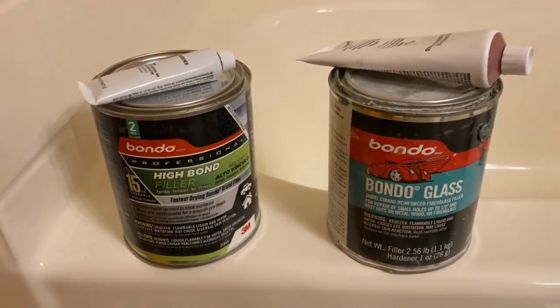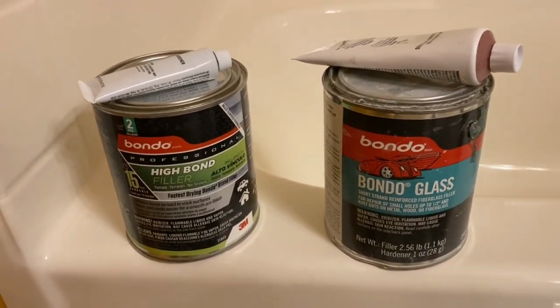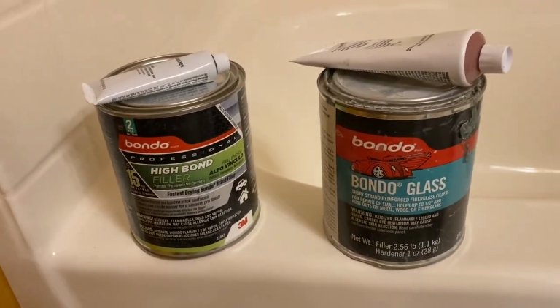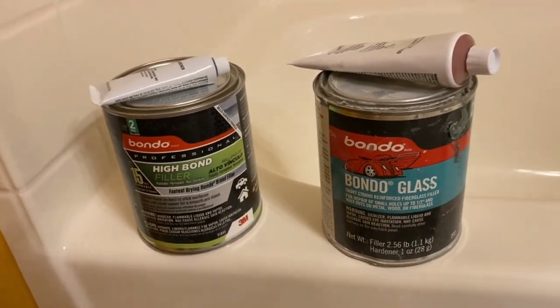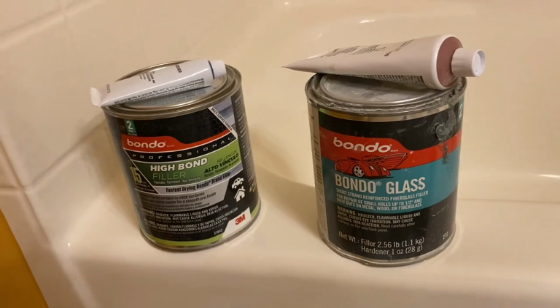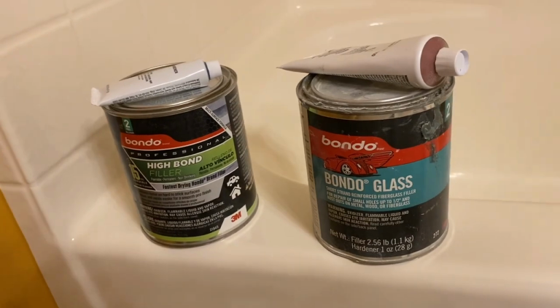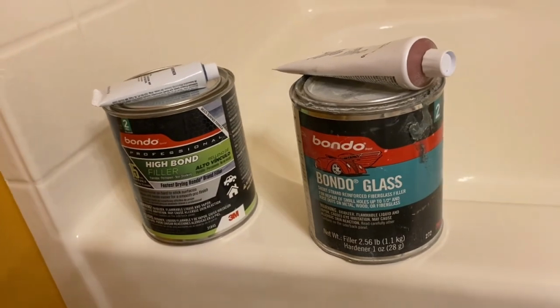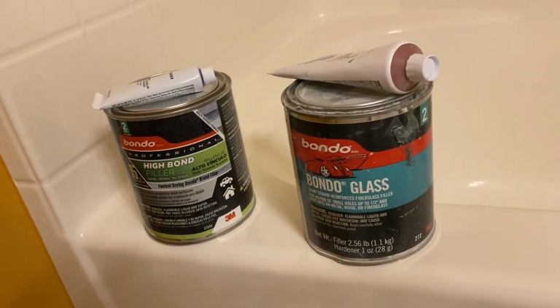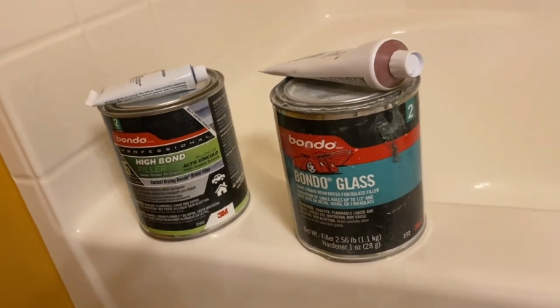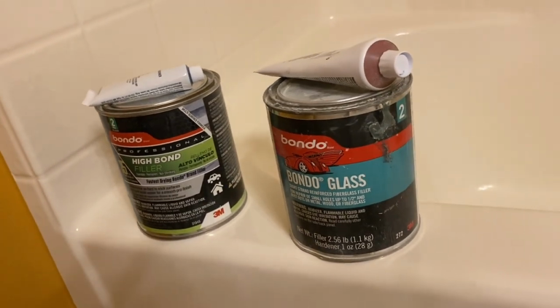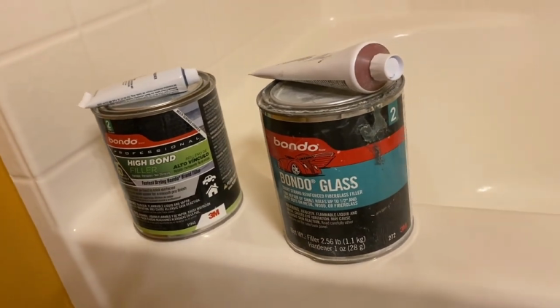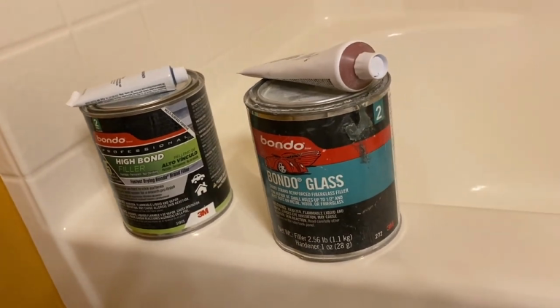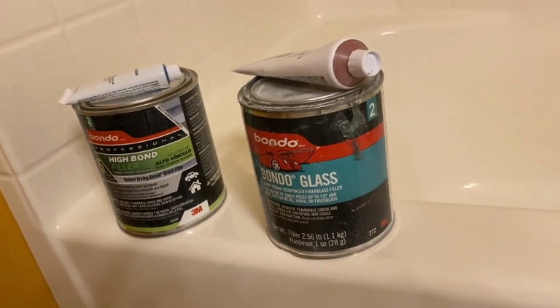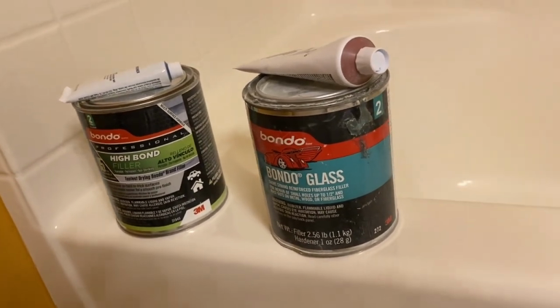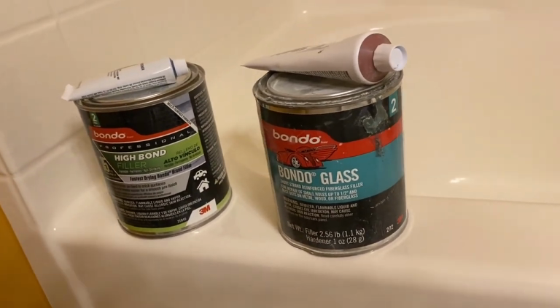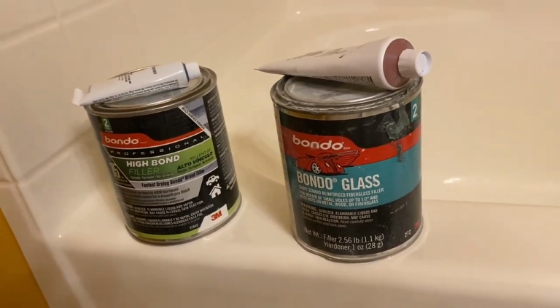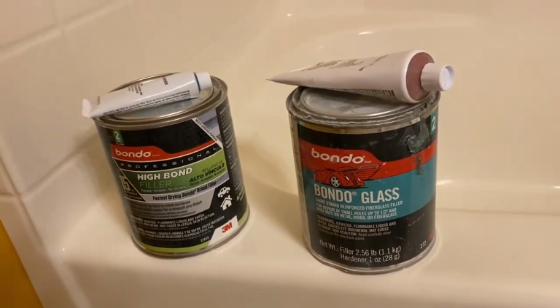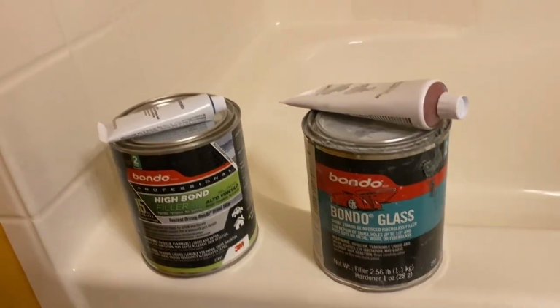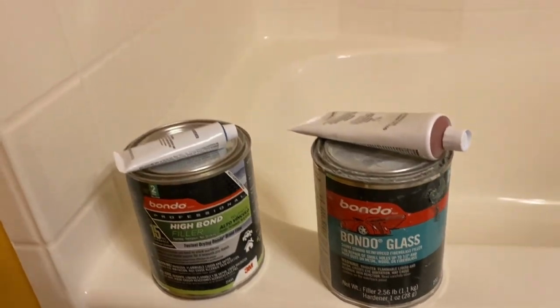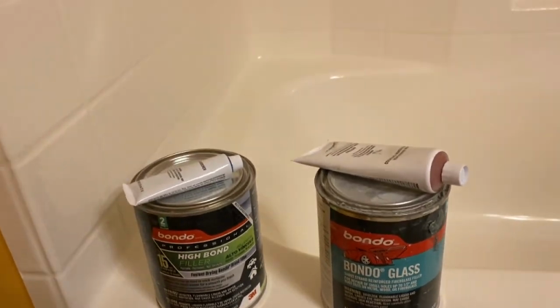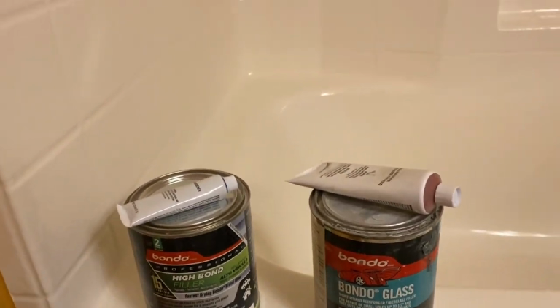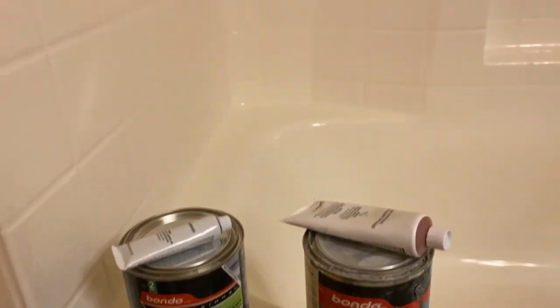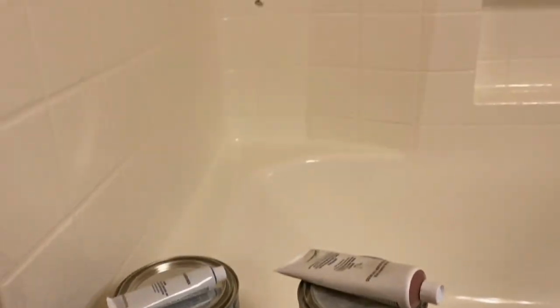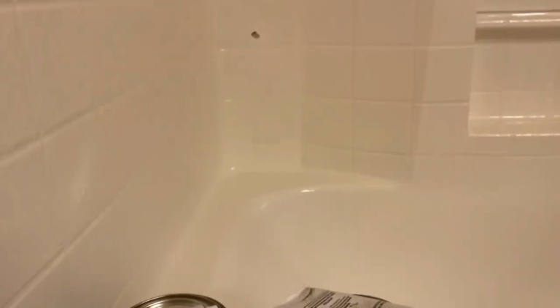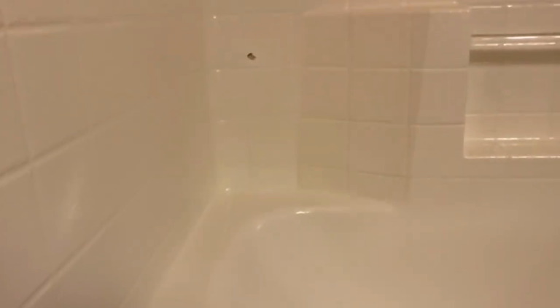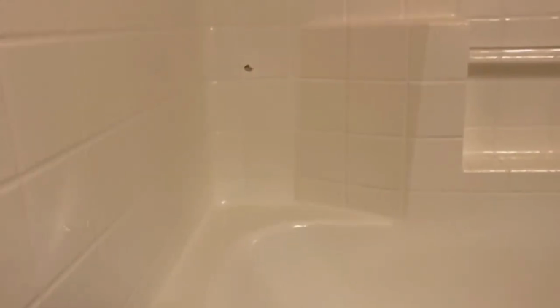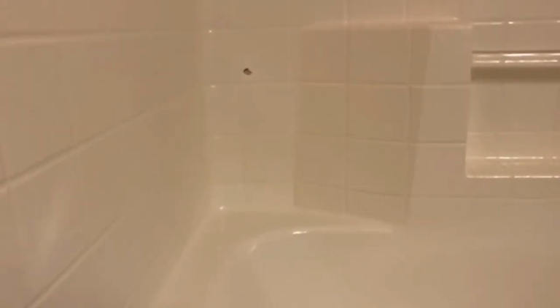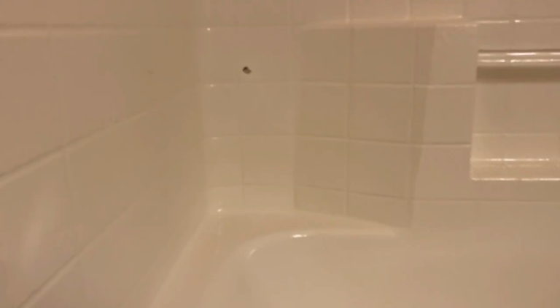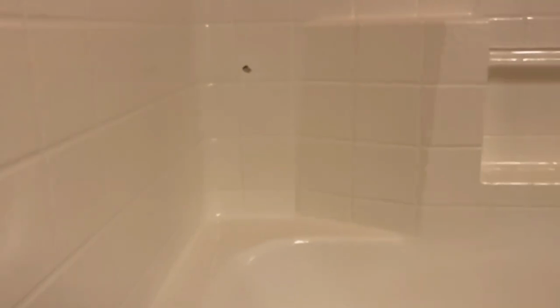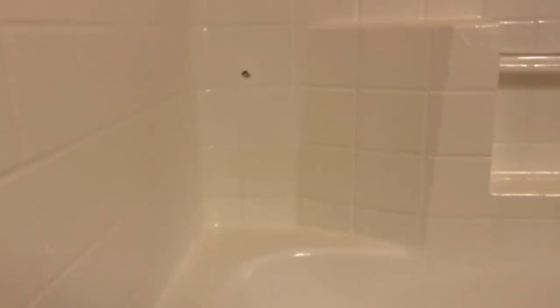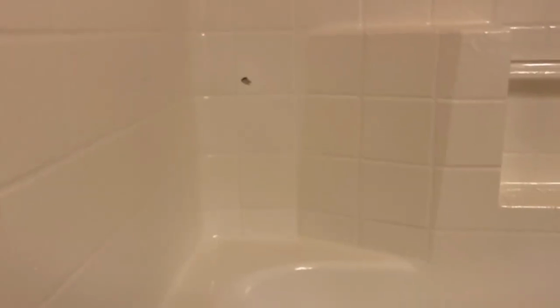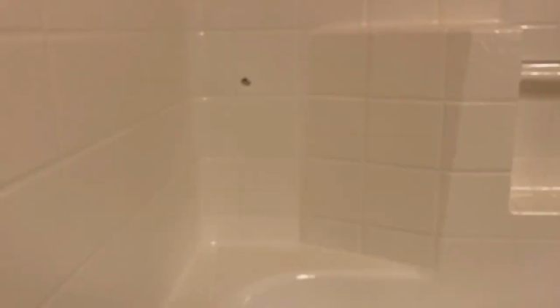I'm going to use Bondo glass and the high performance smoothing putty, and we're going to go ahead and fill this up. It's pretty quick and easy.